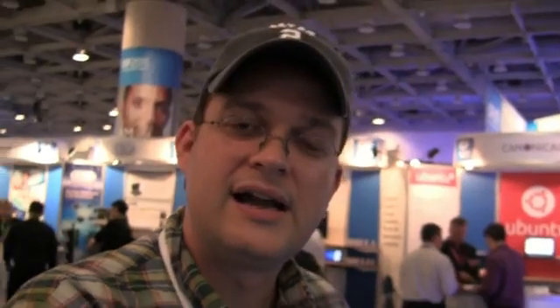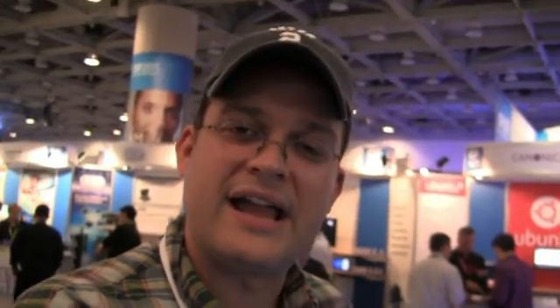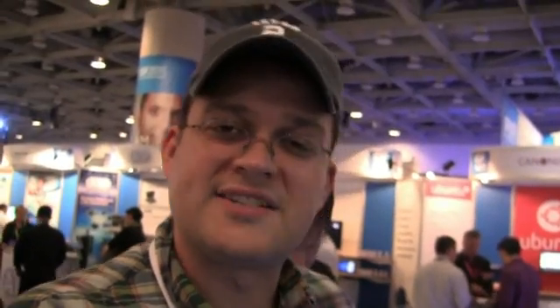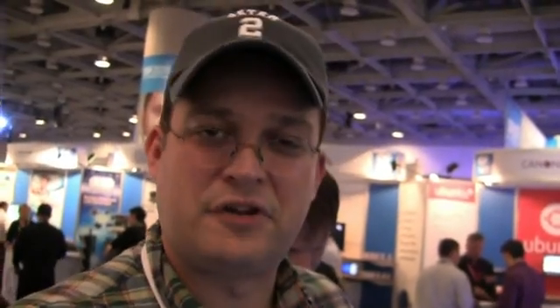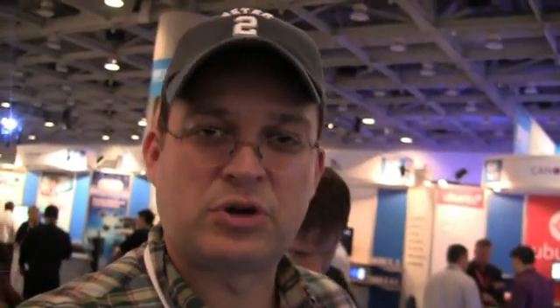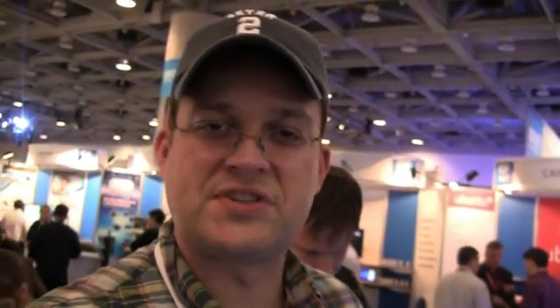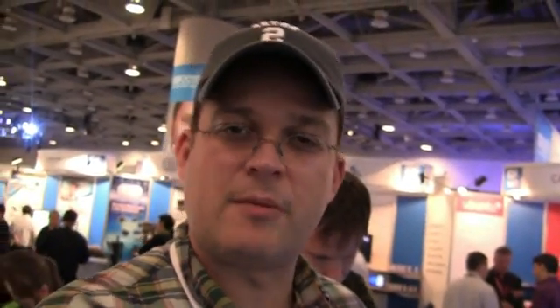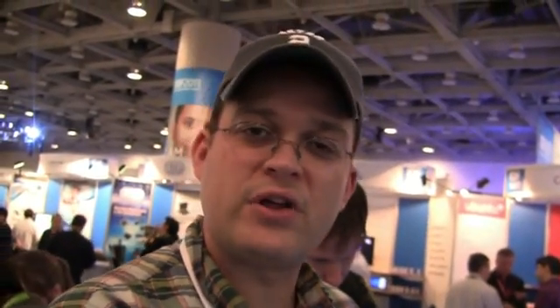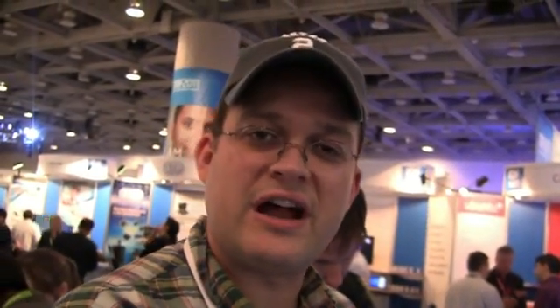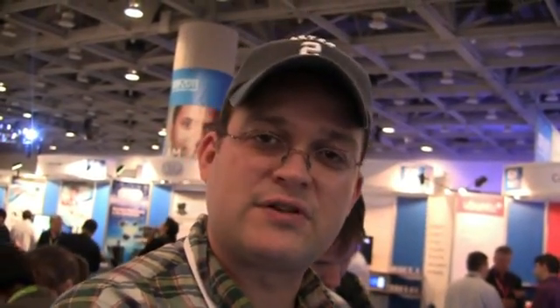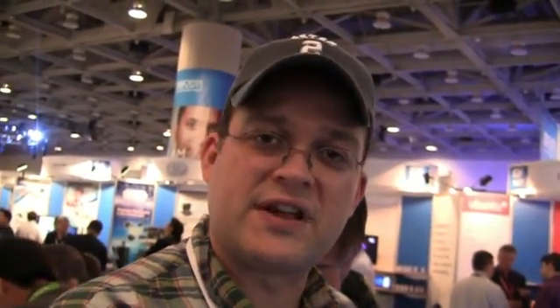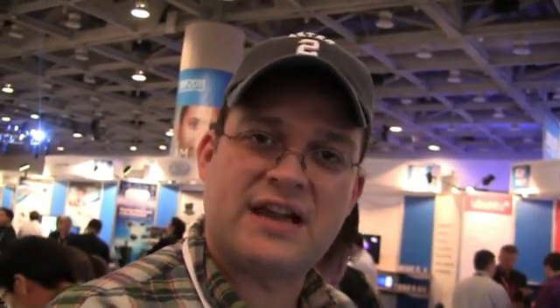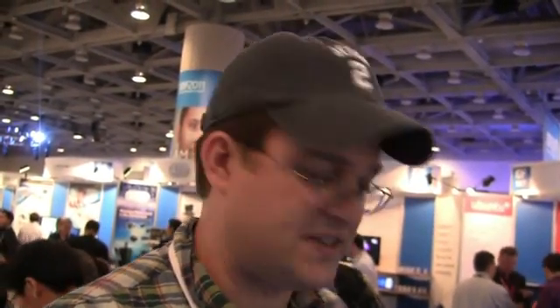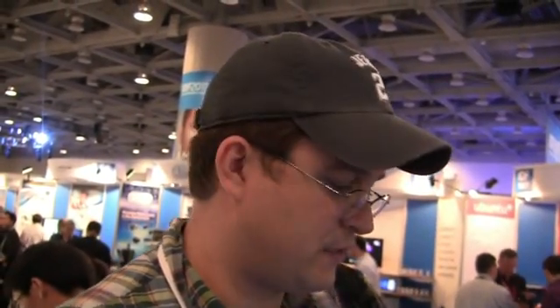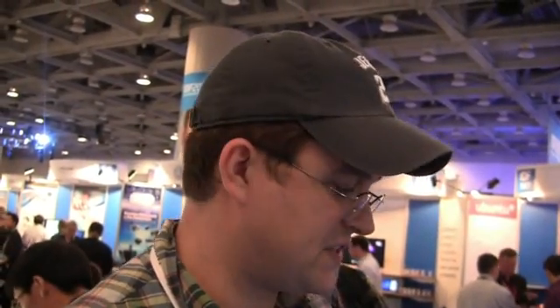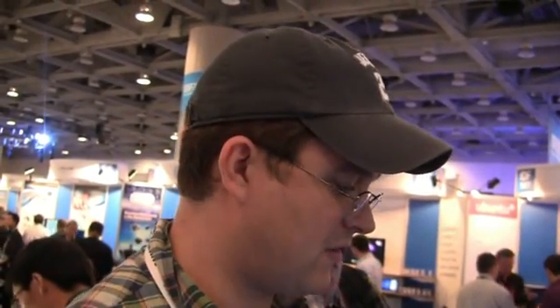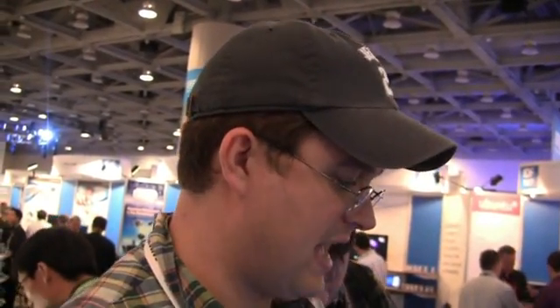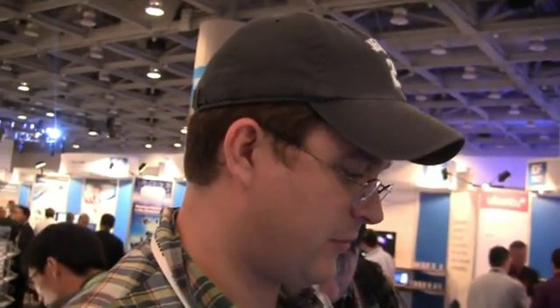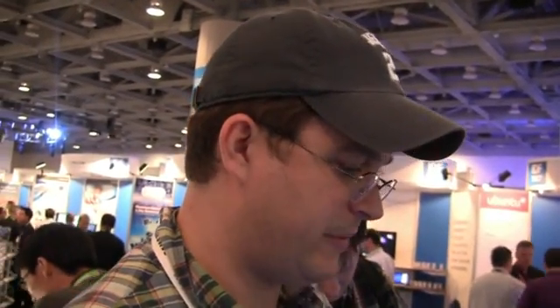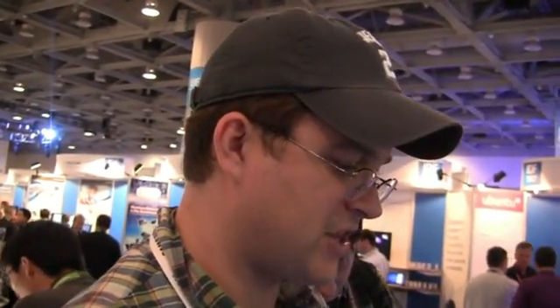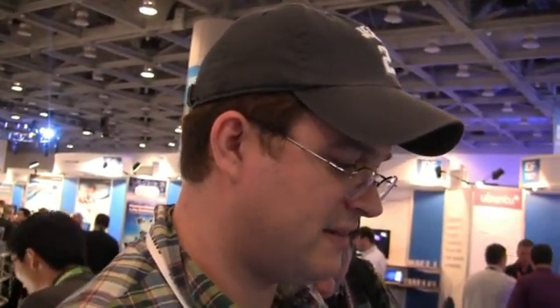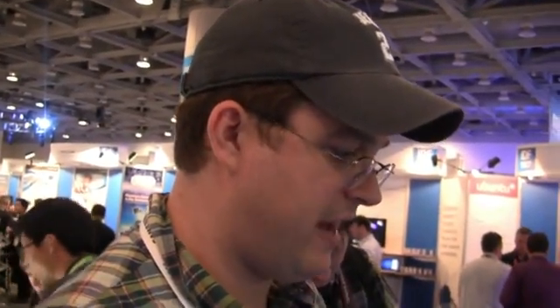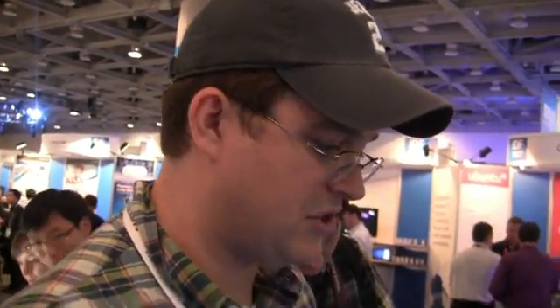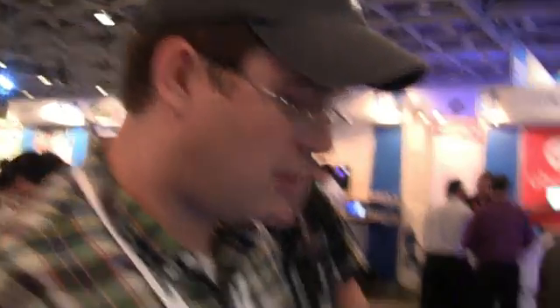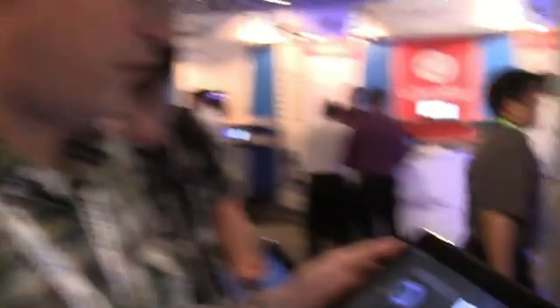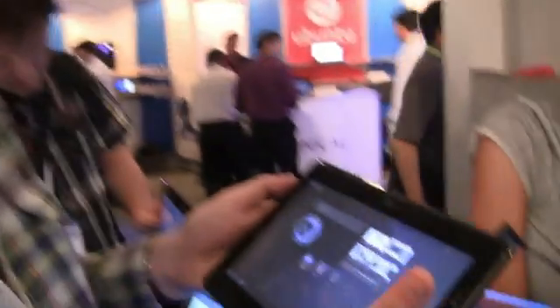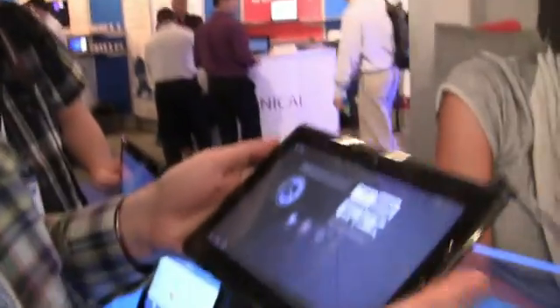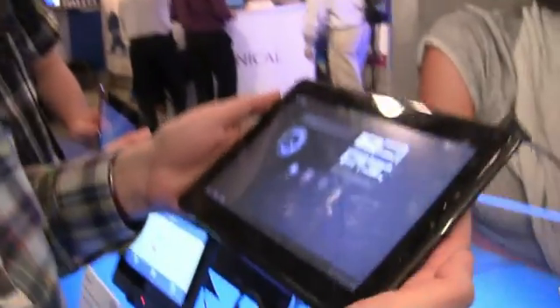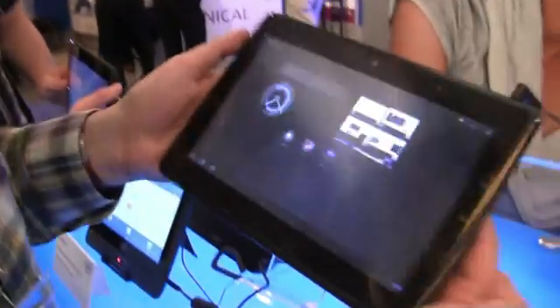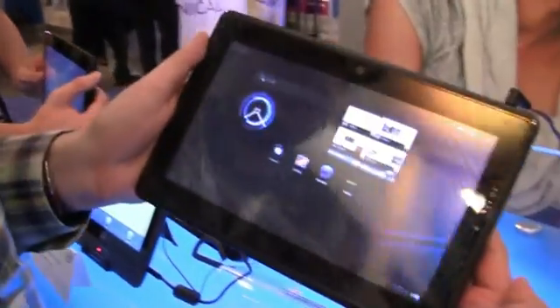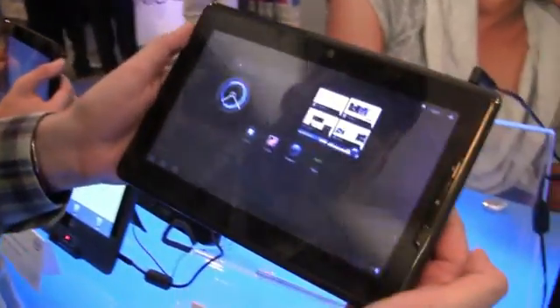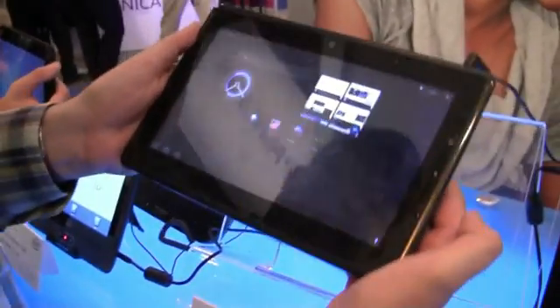Hey guys, Sascha for netbooknews.com, over here at IDF 2011 in San Francisco, and we've been just invading the show floor and taking a look at some new devices.